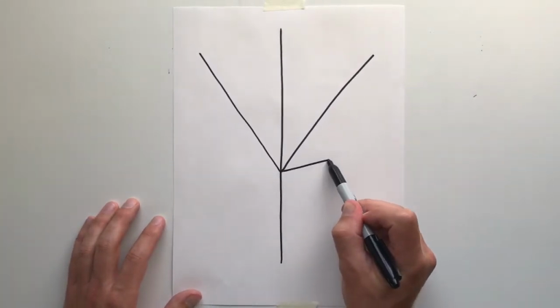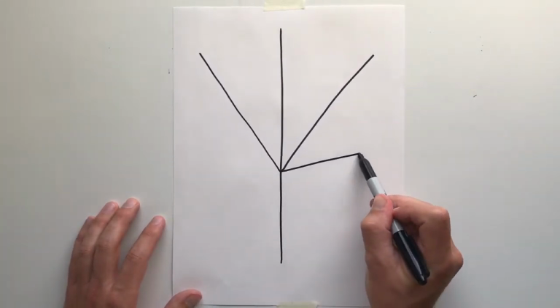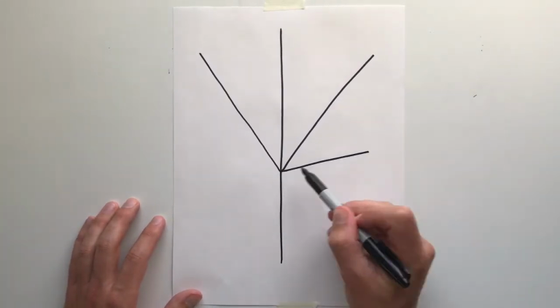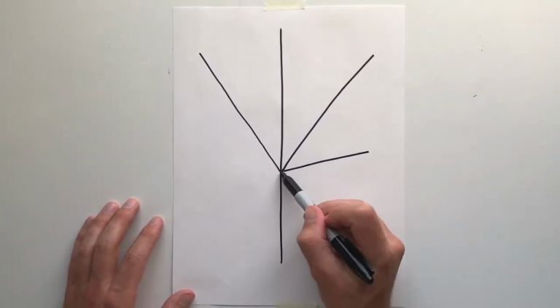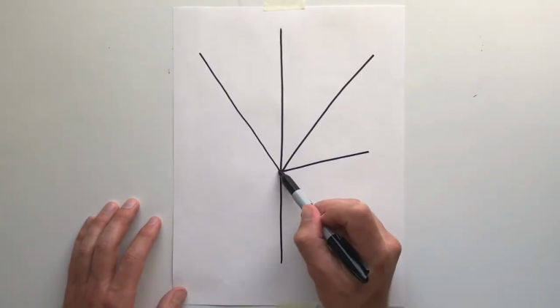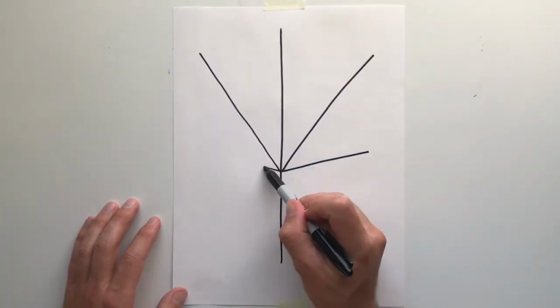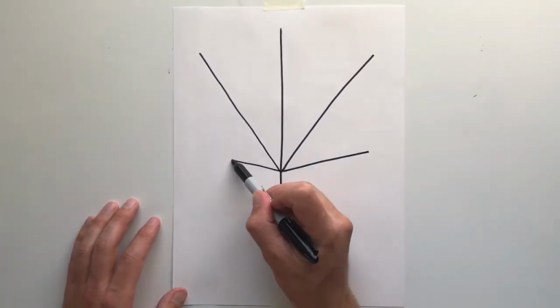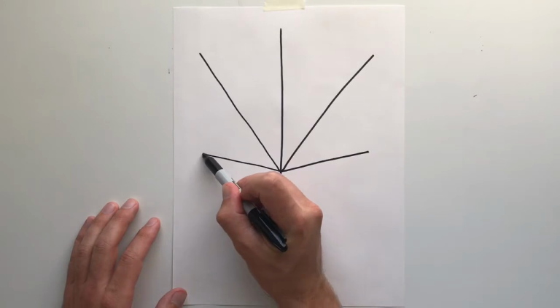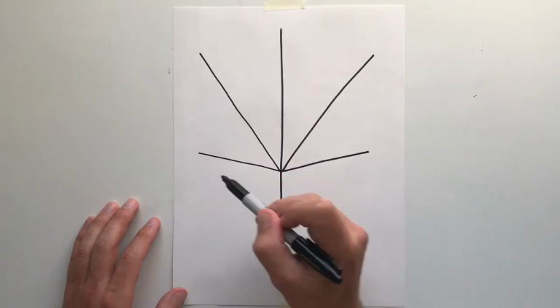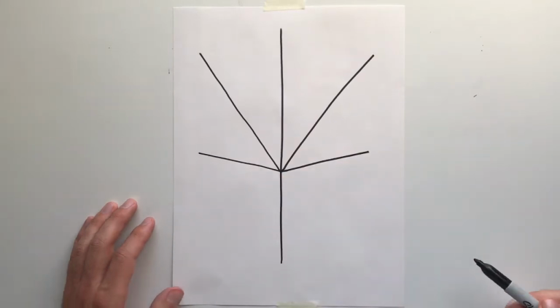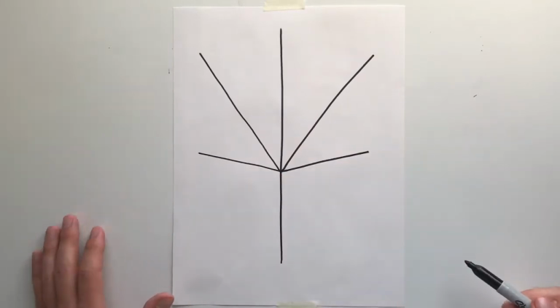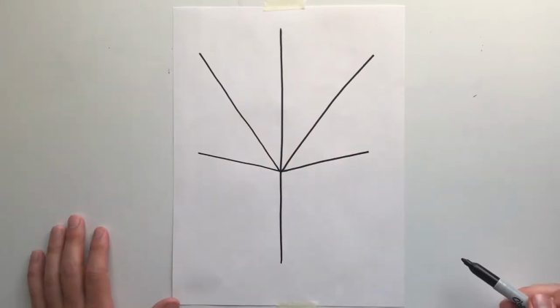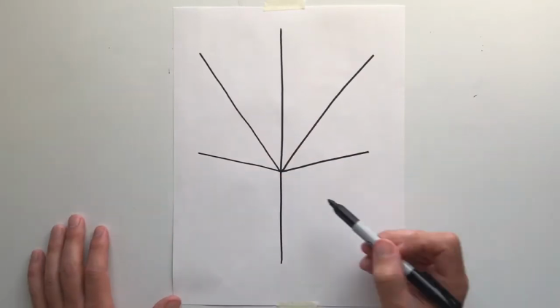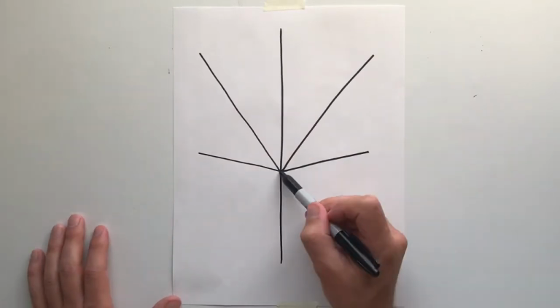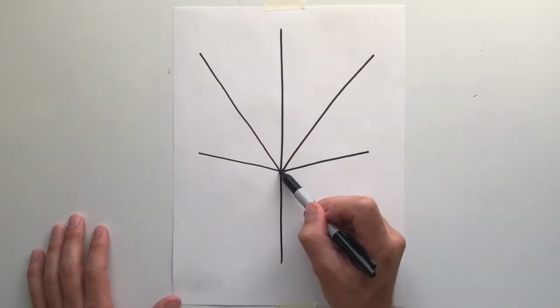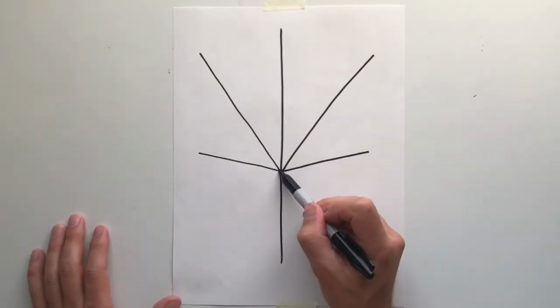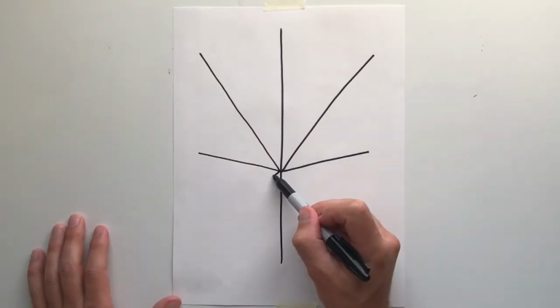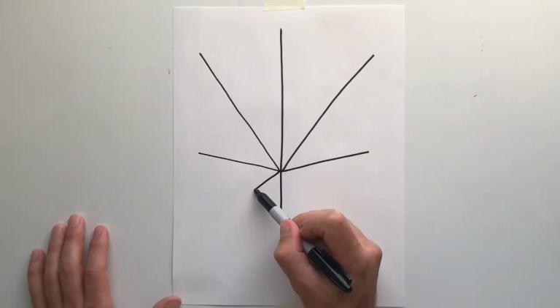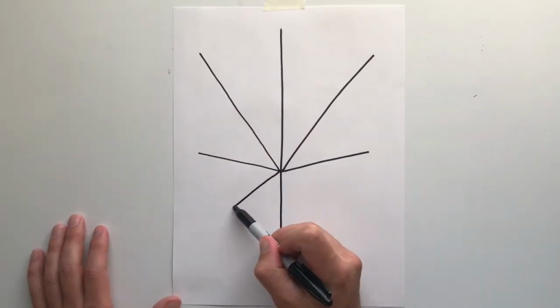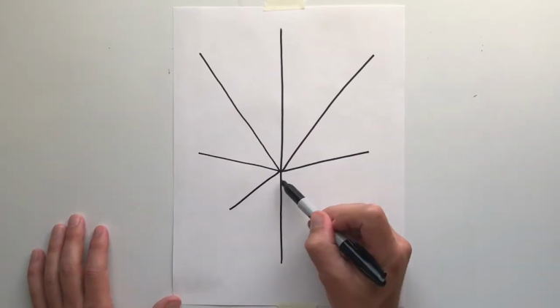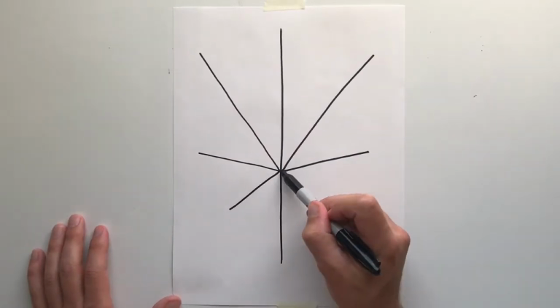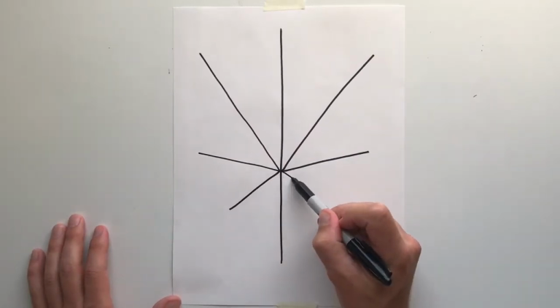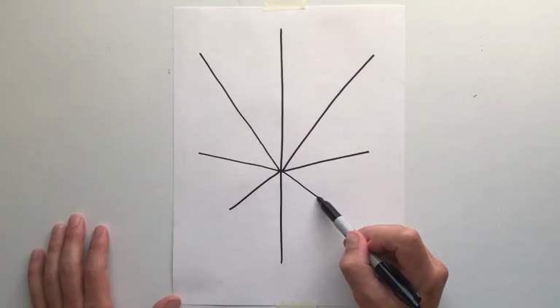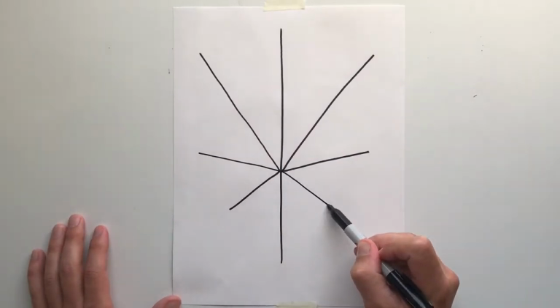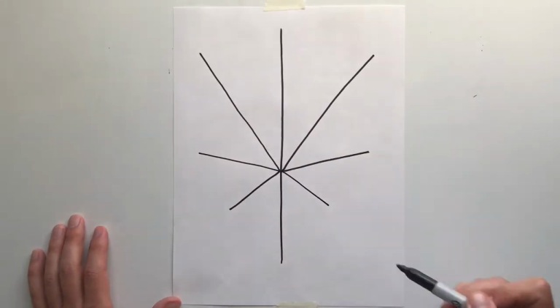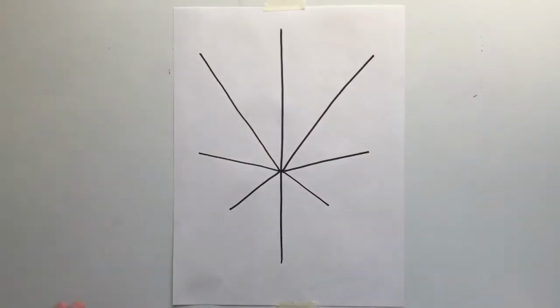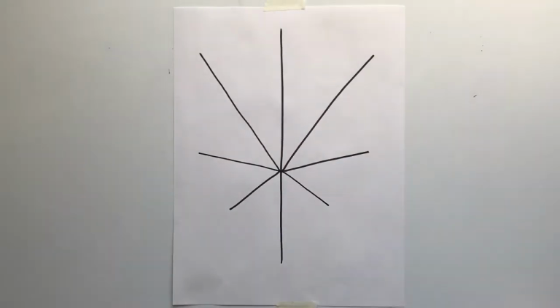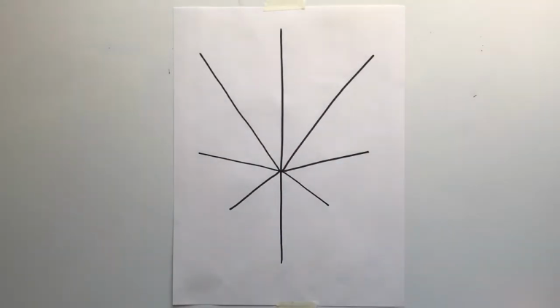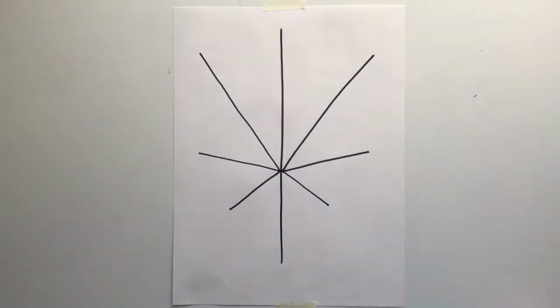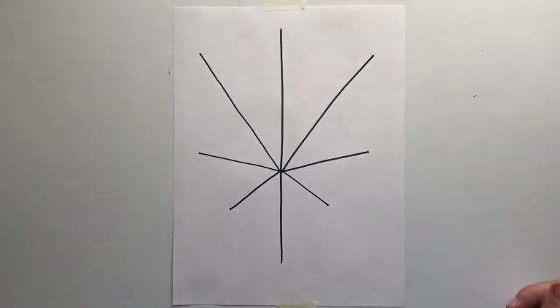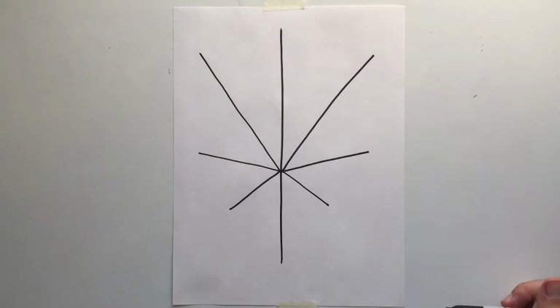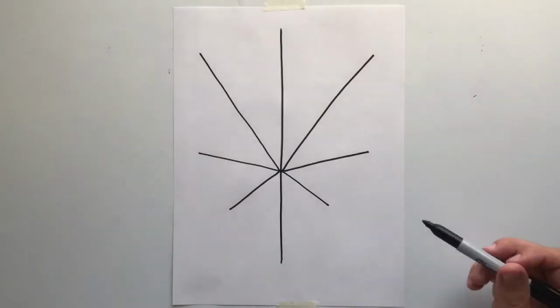Then two more, which are shorter, and as you get to the last two lines, they are going to become the shortest.